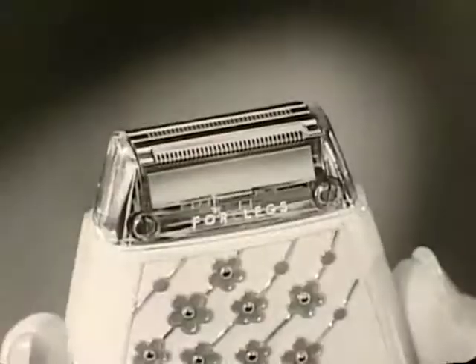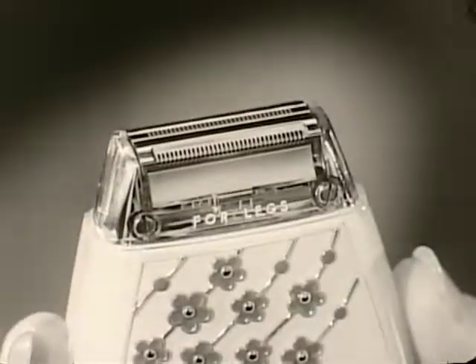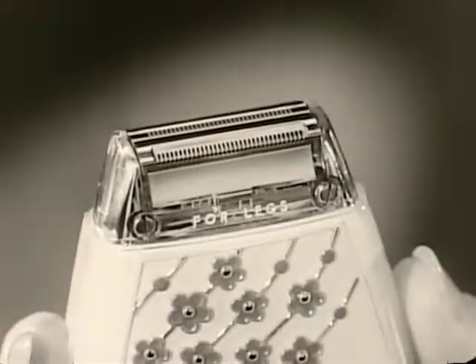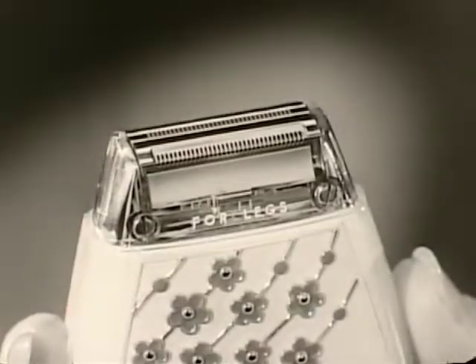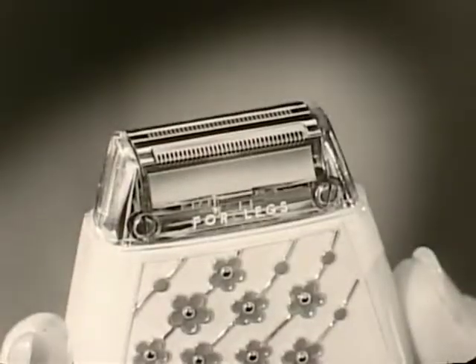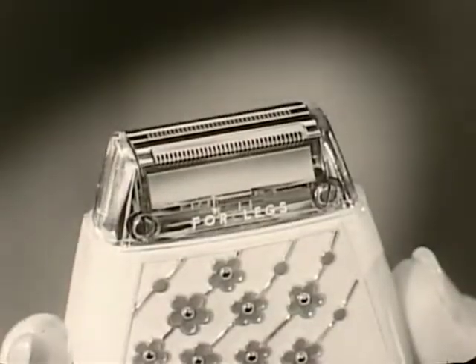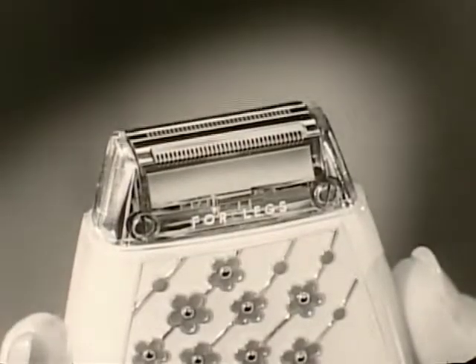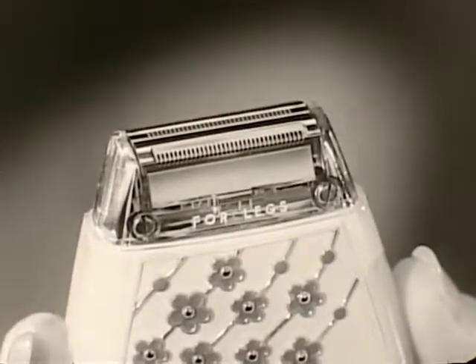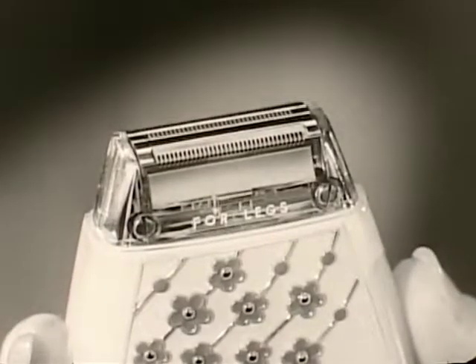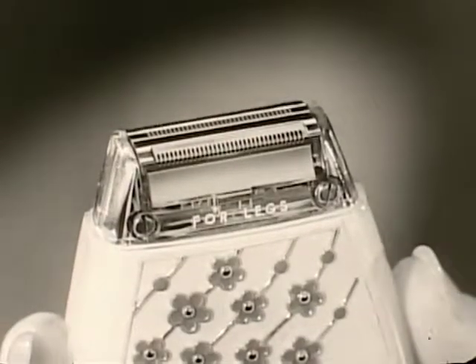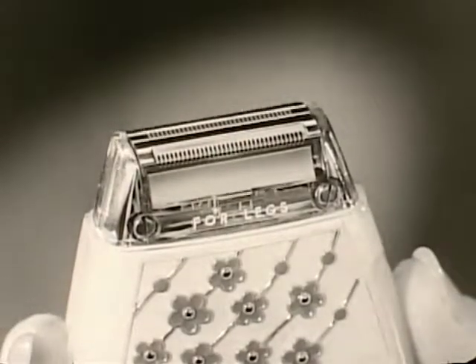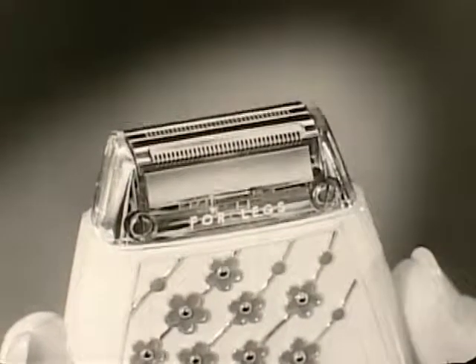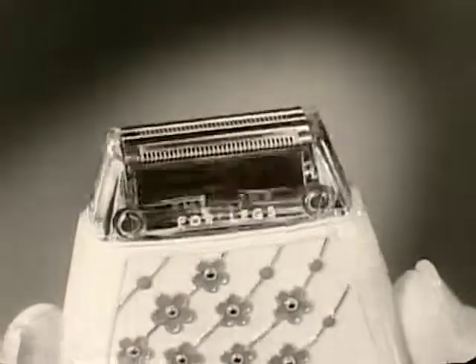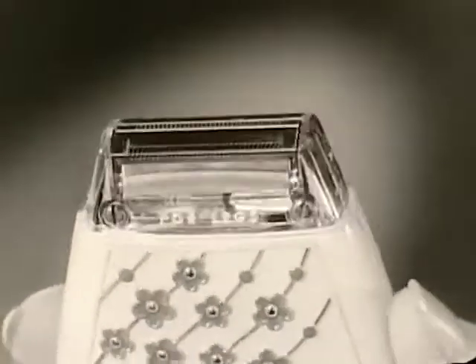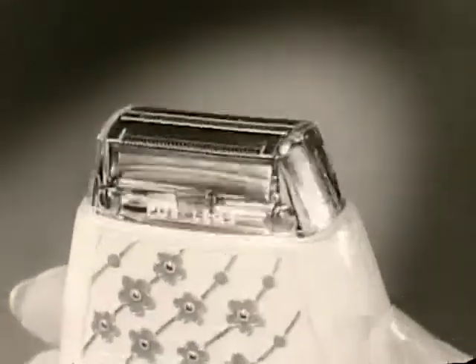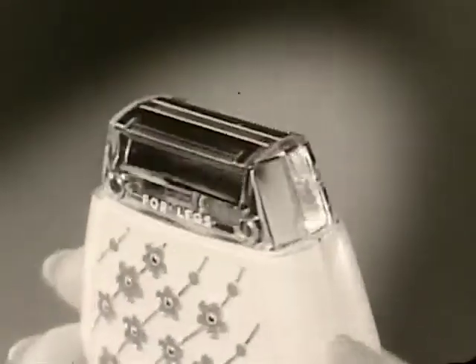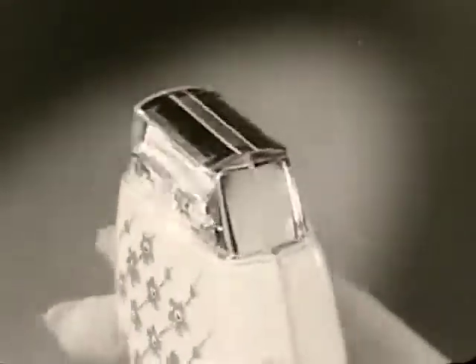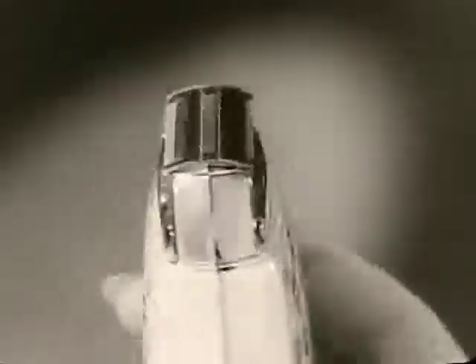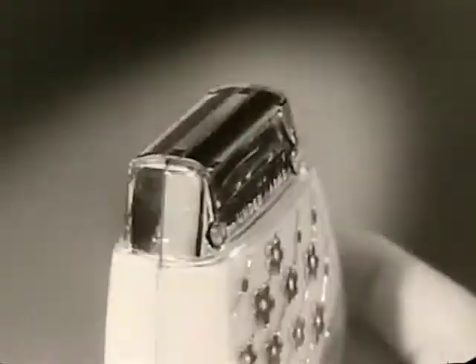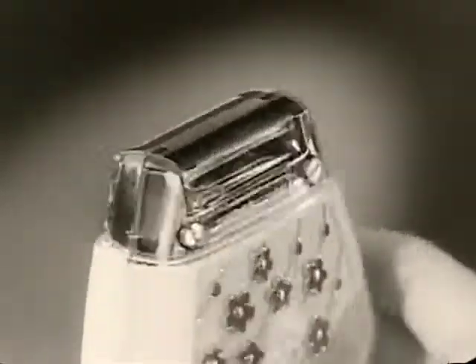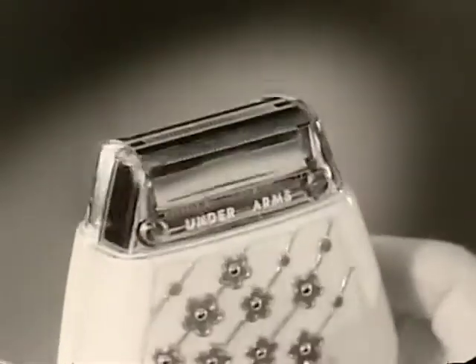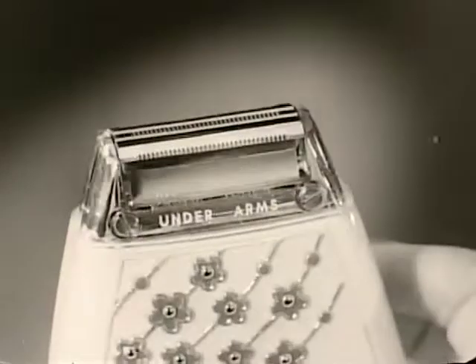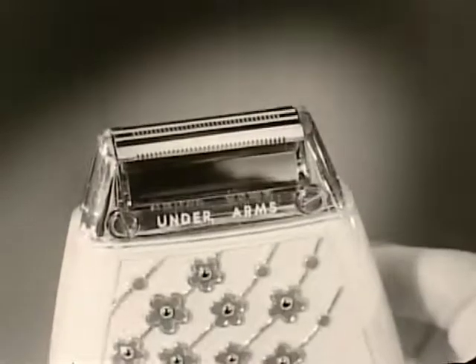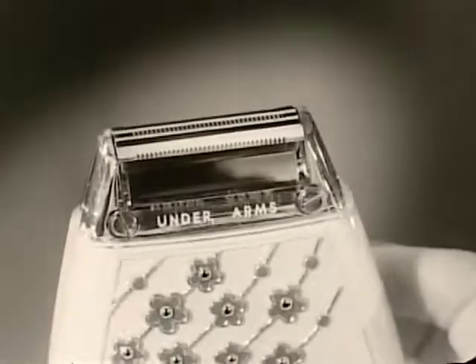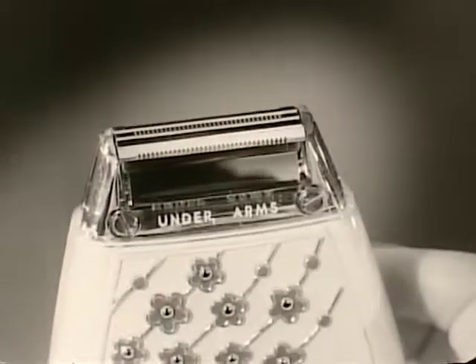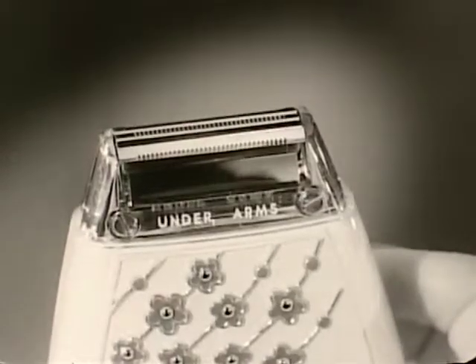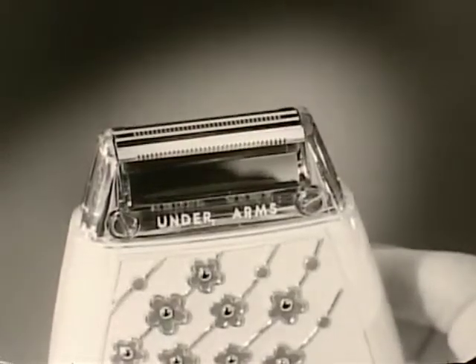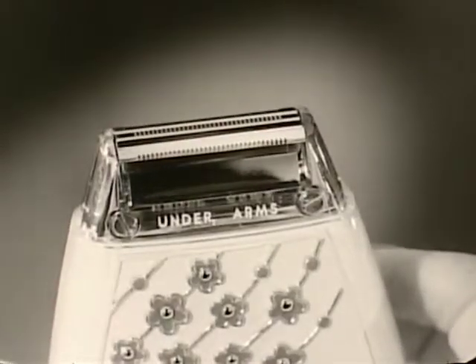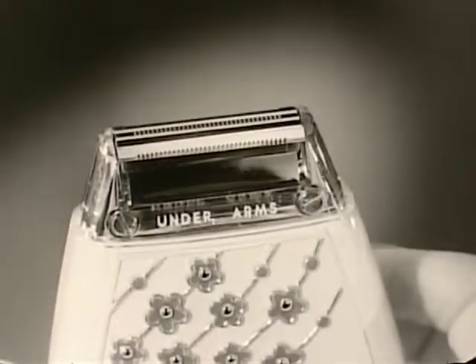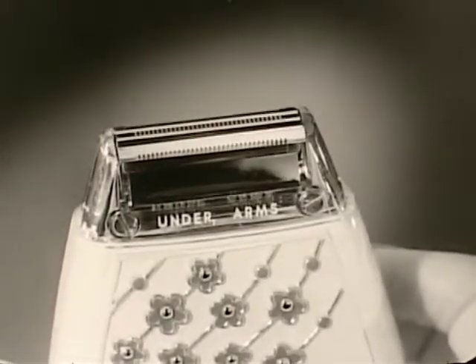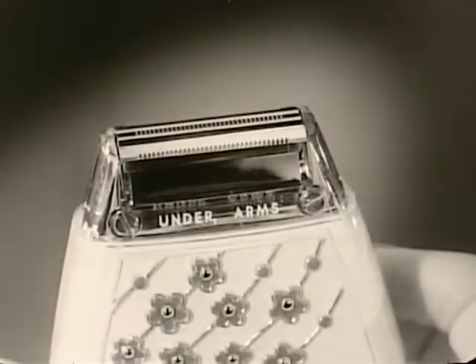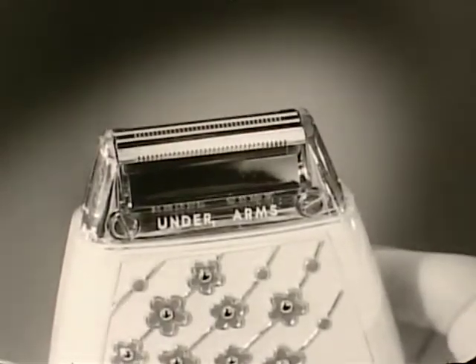It's shaped for a lady, too. One side for legs, the other especially made for underarms, where the skin is tenderest.